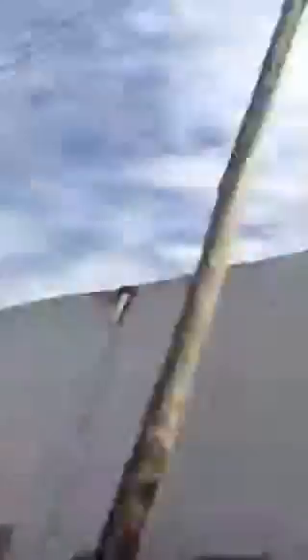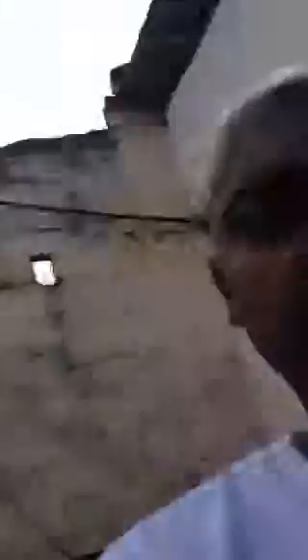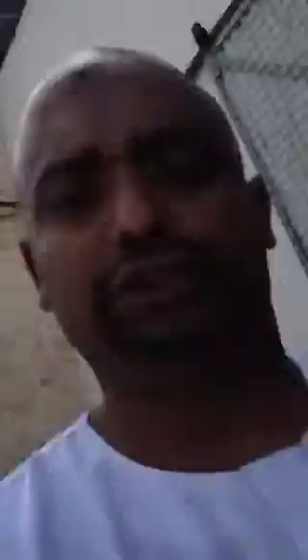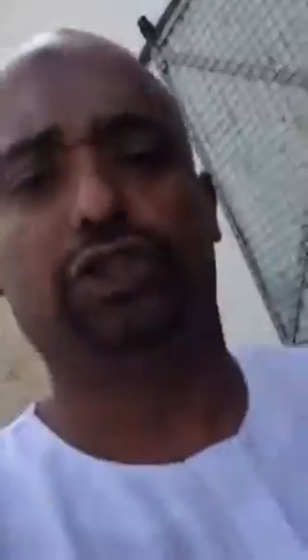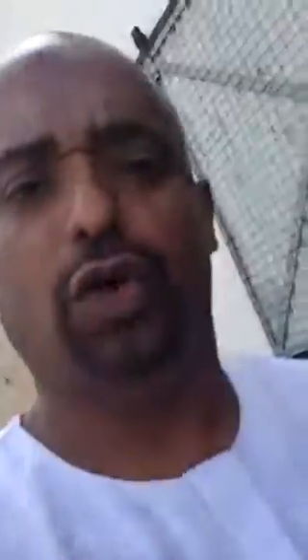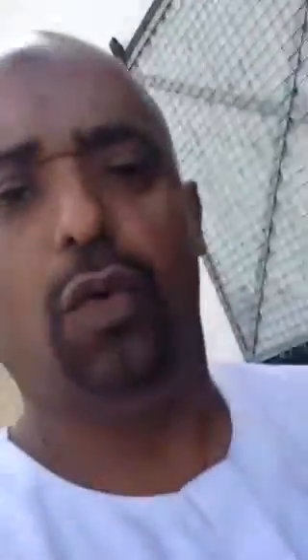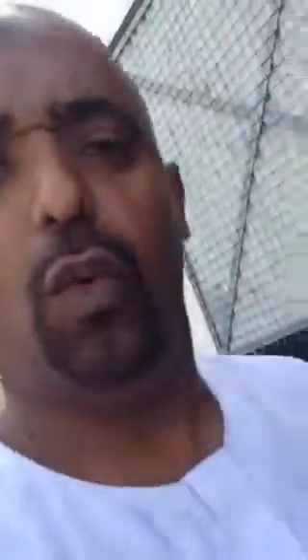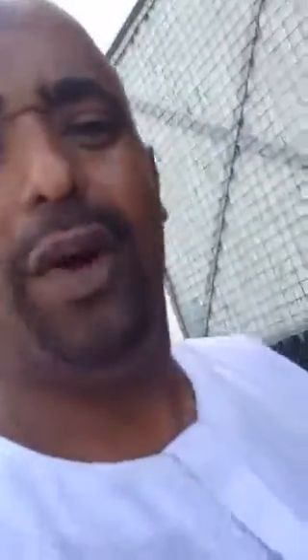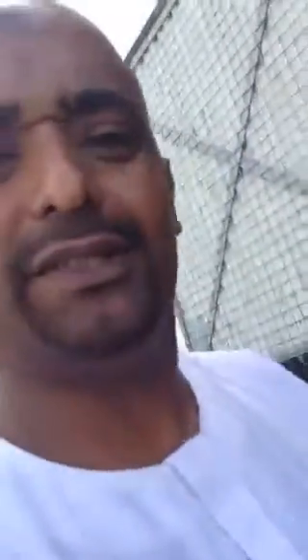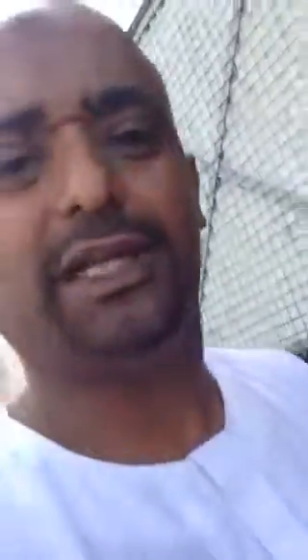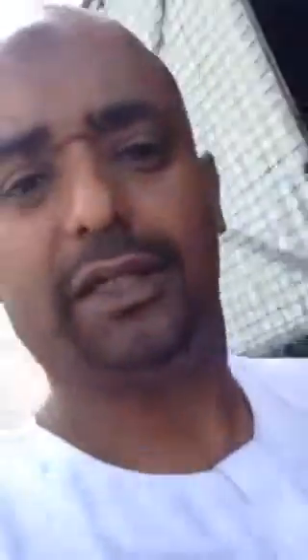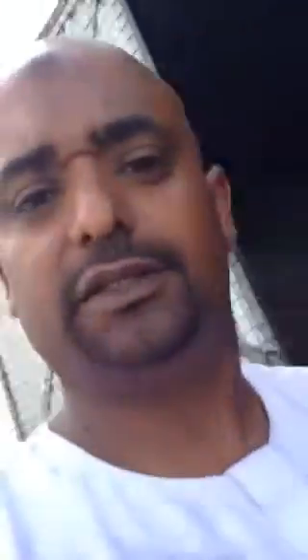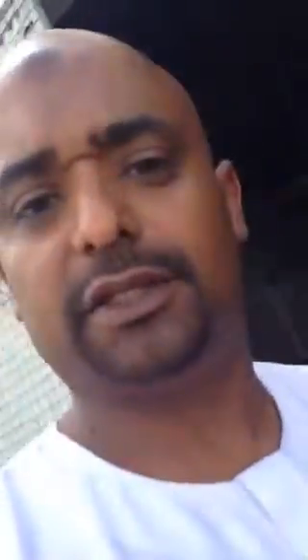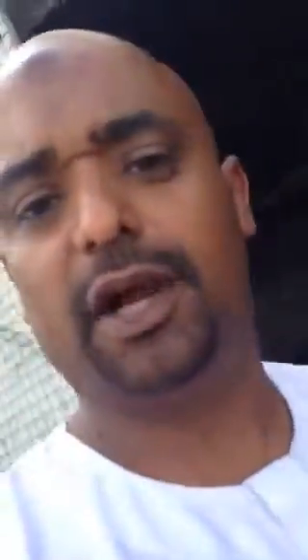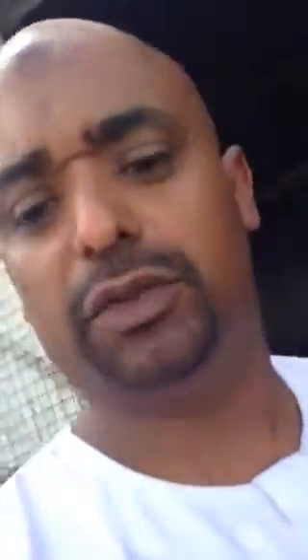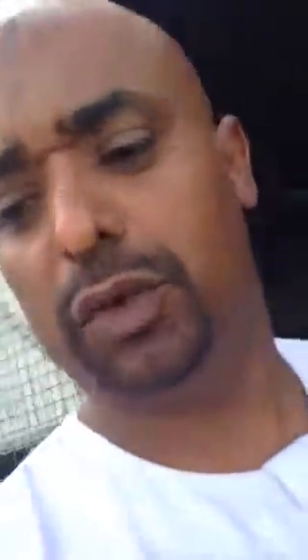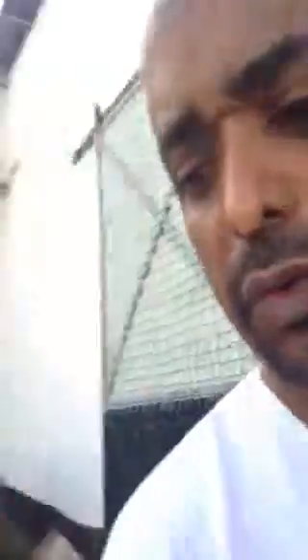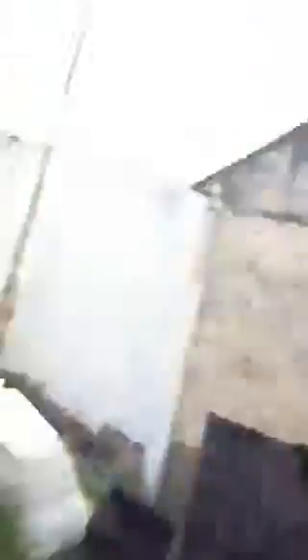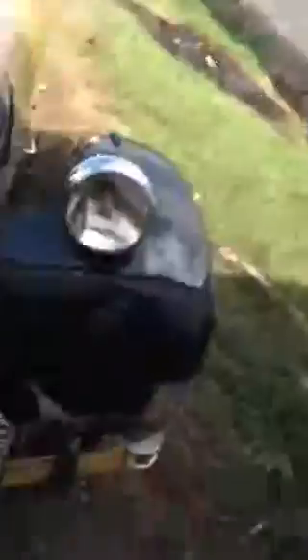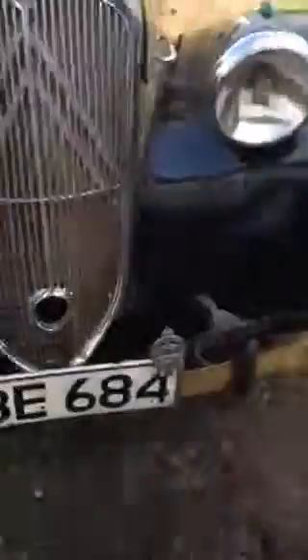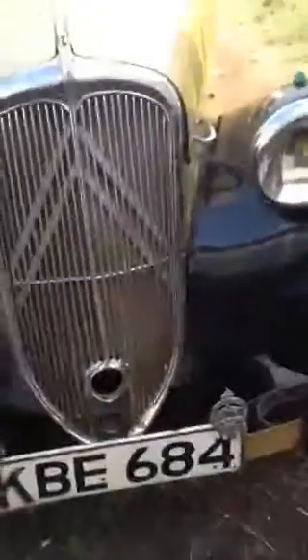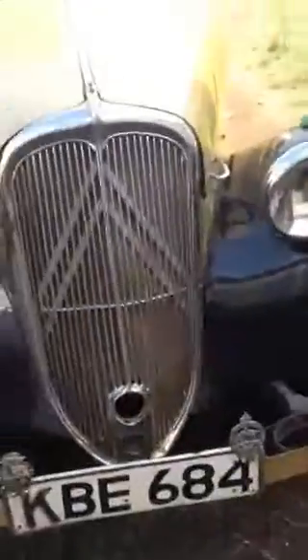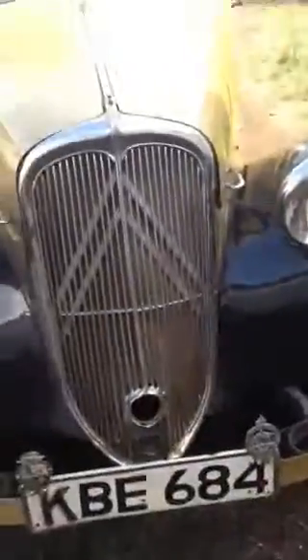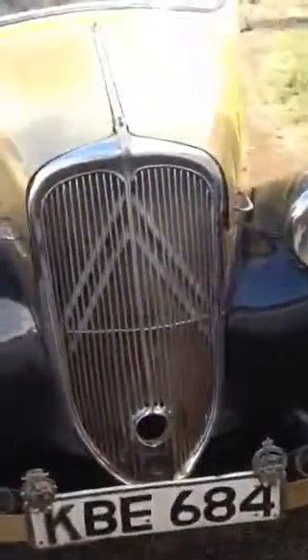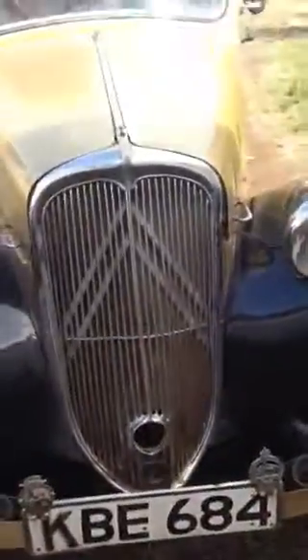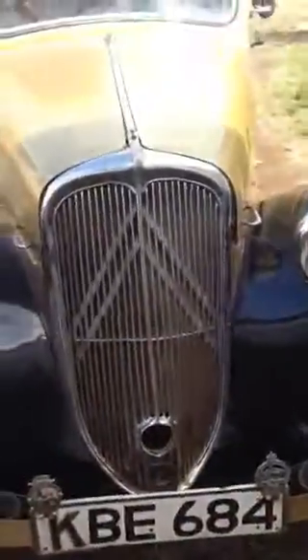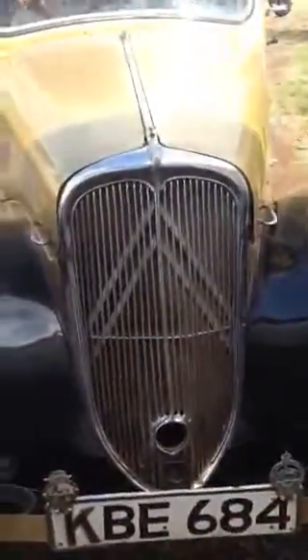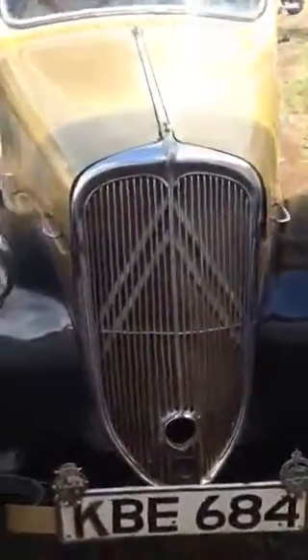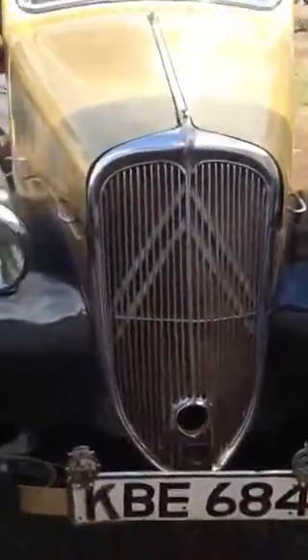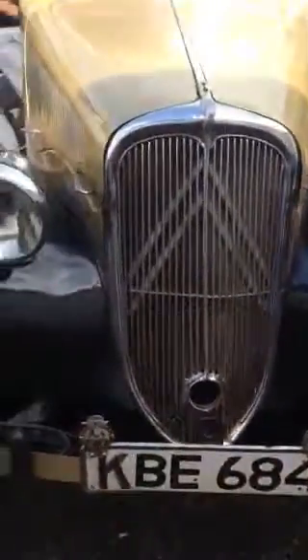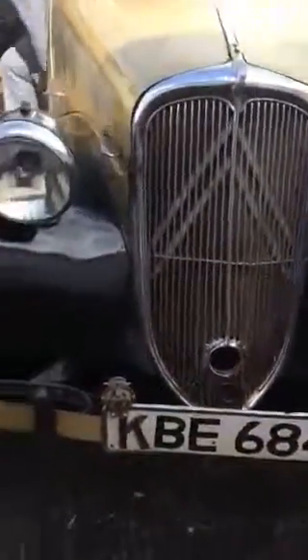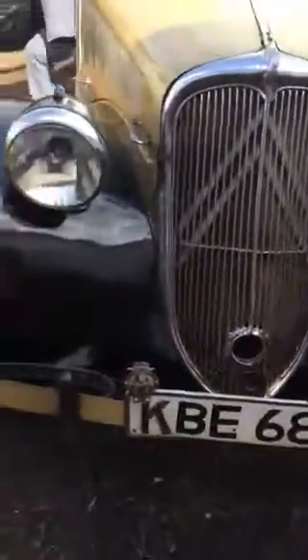As you saw, one start, the car was on. Let me get the interior.